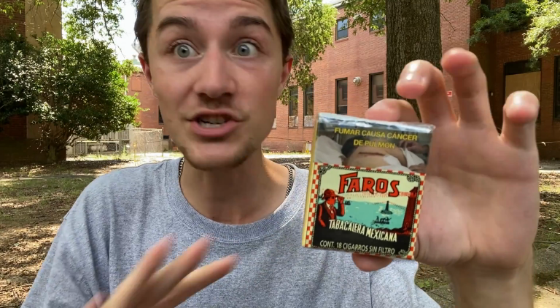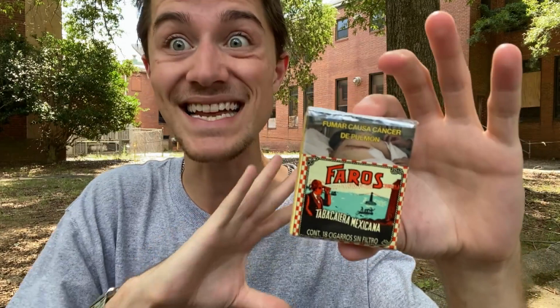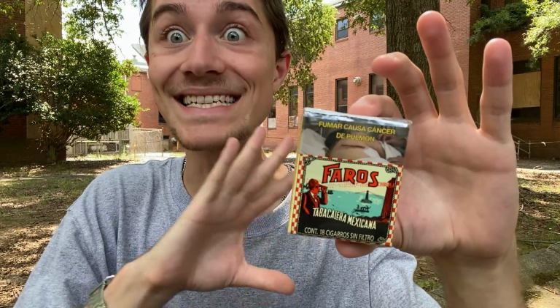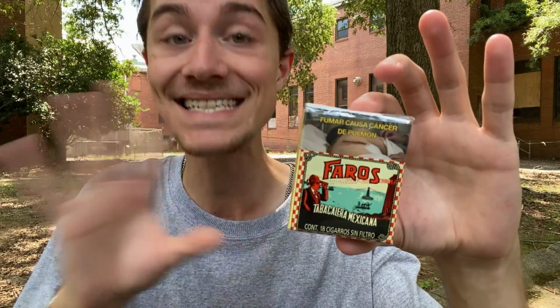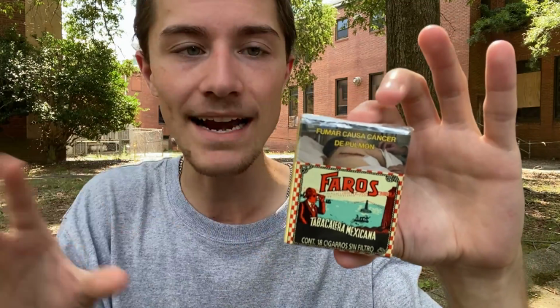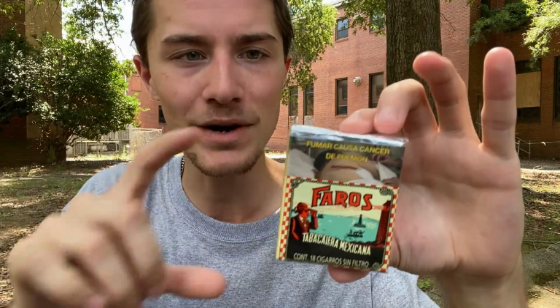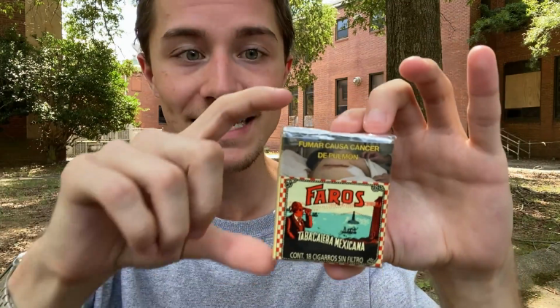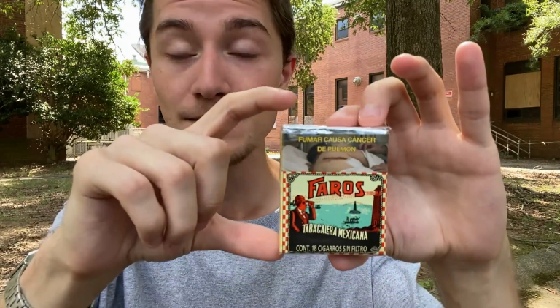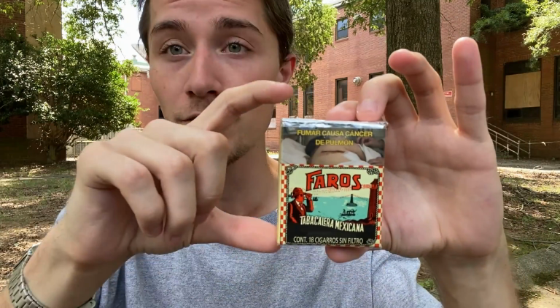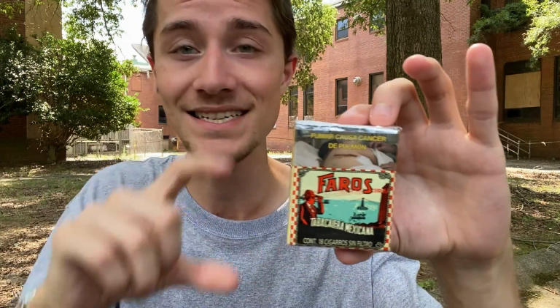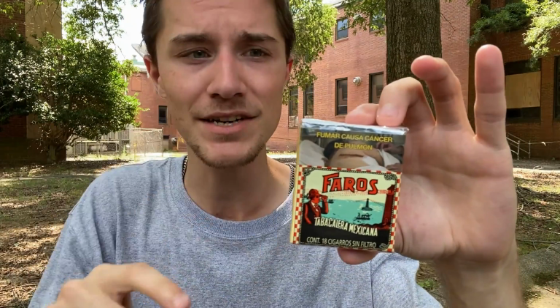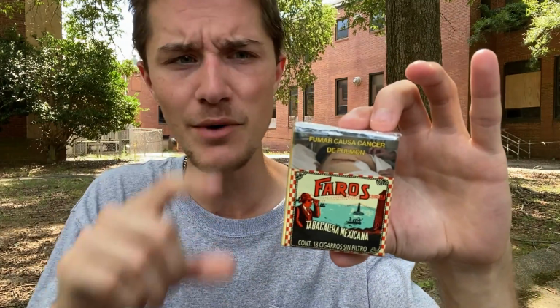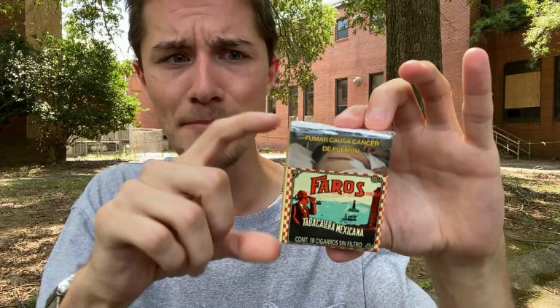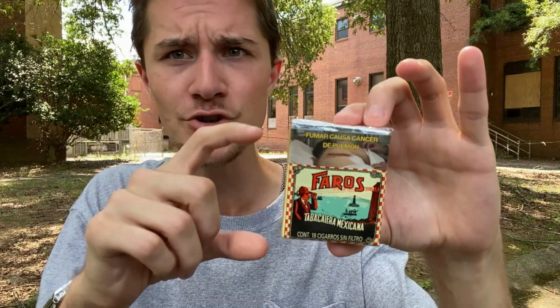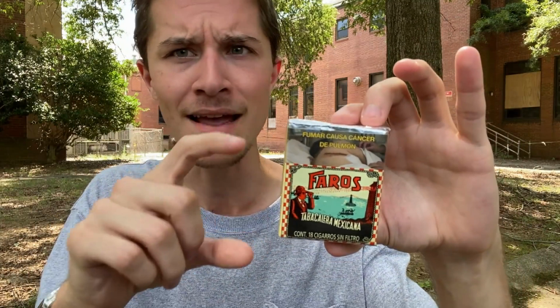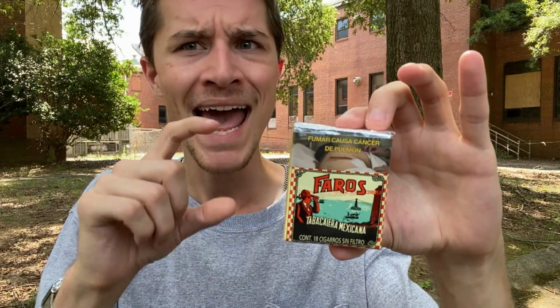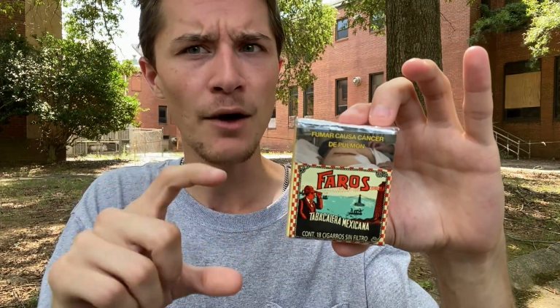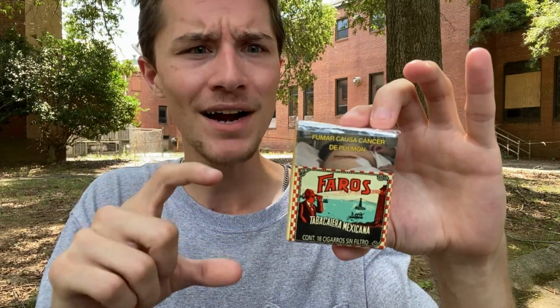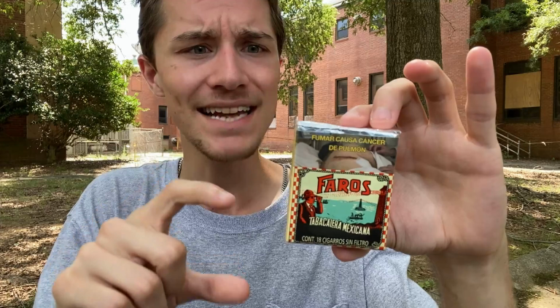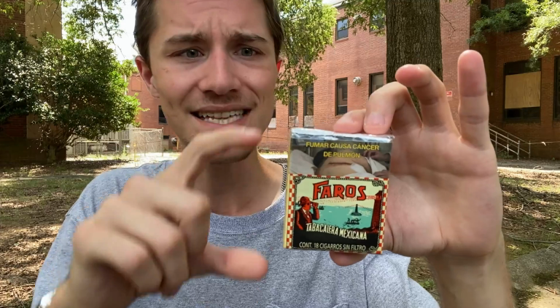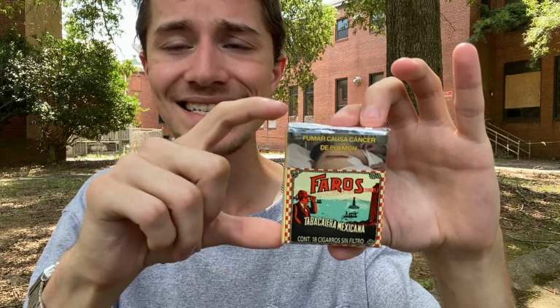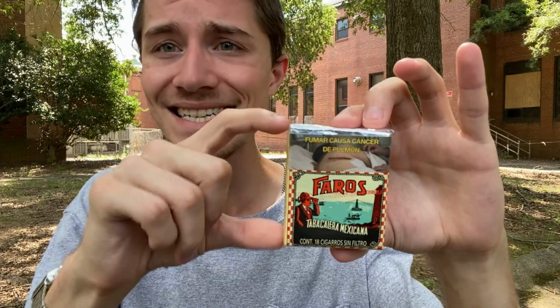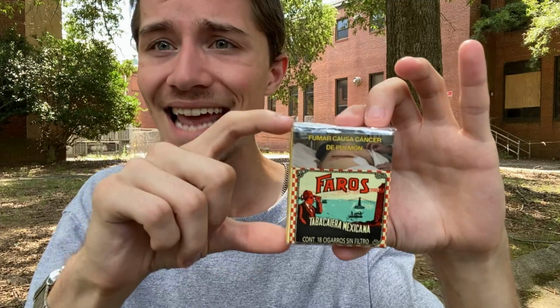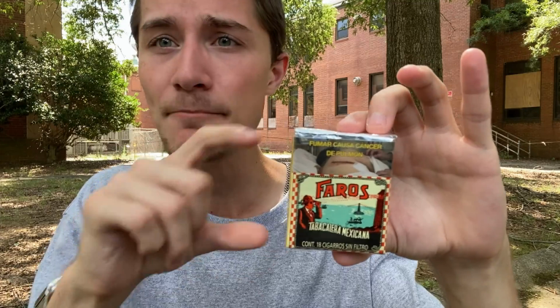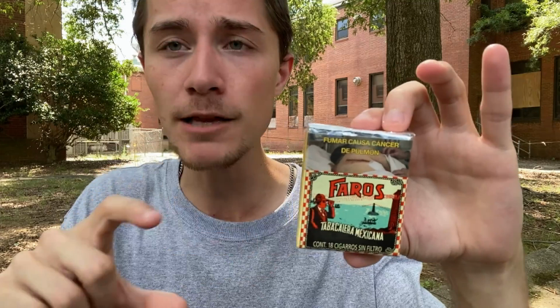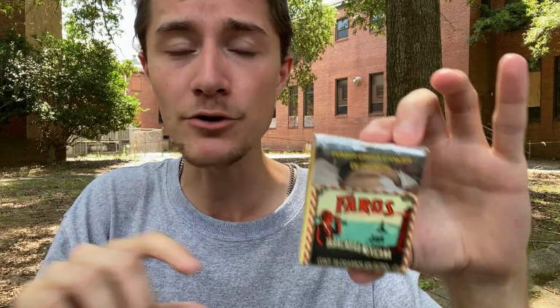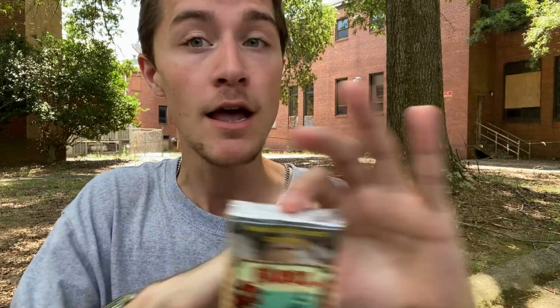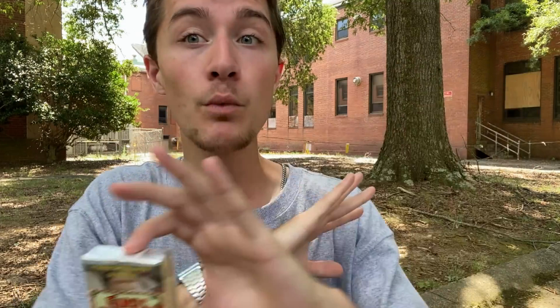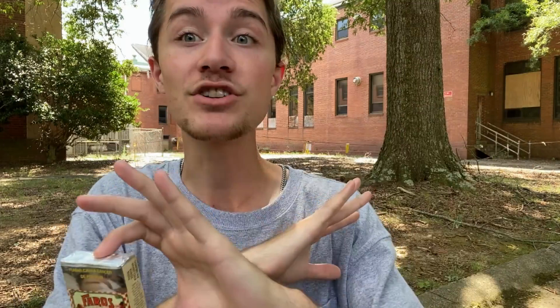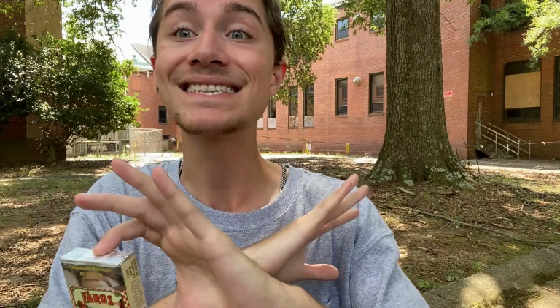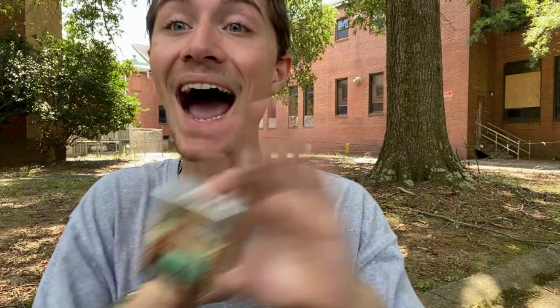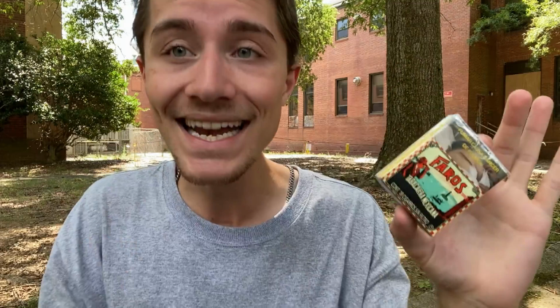These are quite a short unfiltered cigarette. I want to say this pack is smaller than a 72 box, which is insane. I measured it and I want to say it was like 68 millimeters, which is tiny.